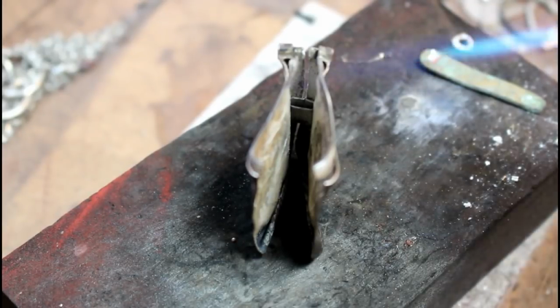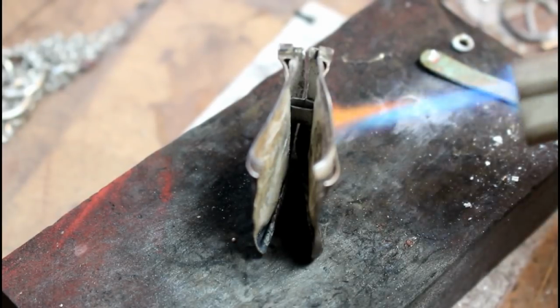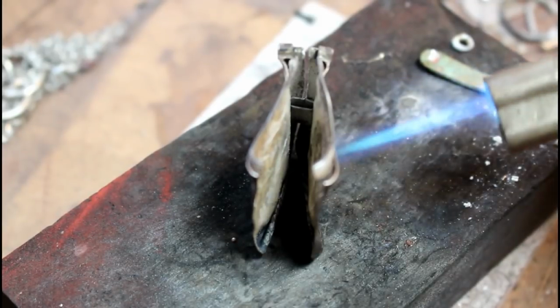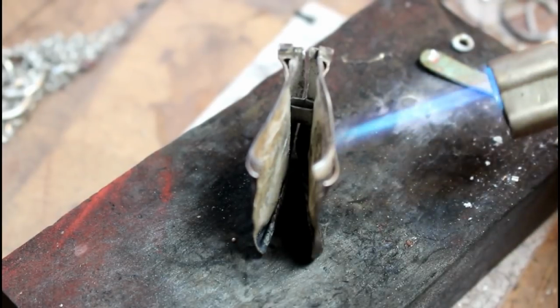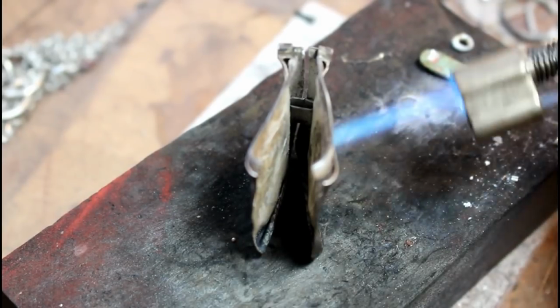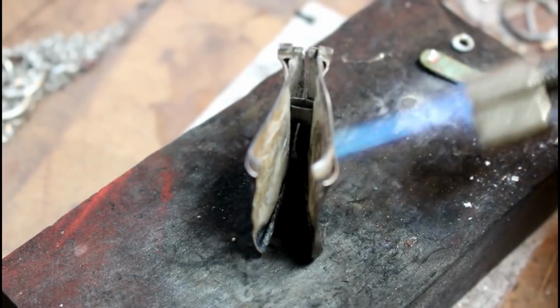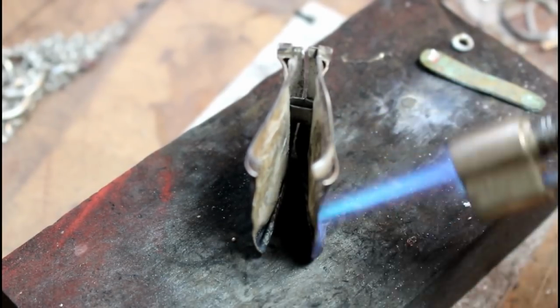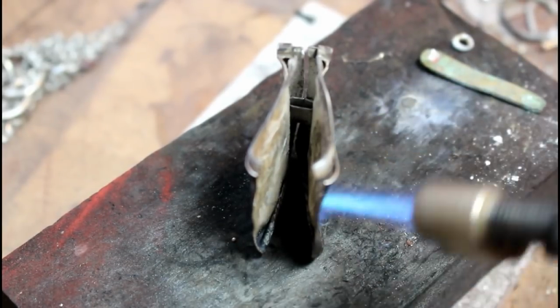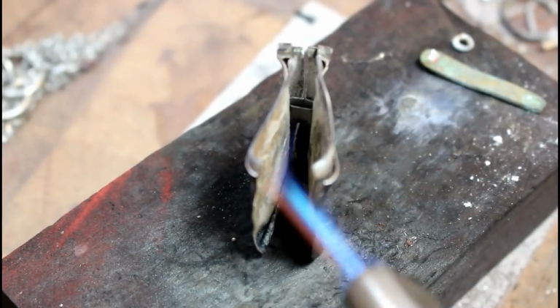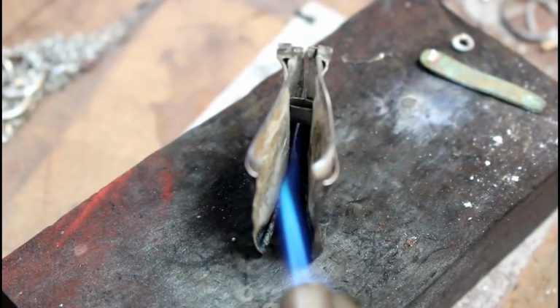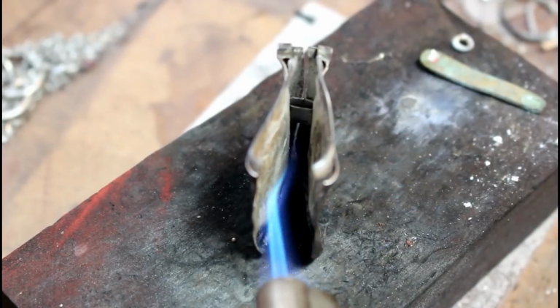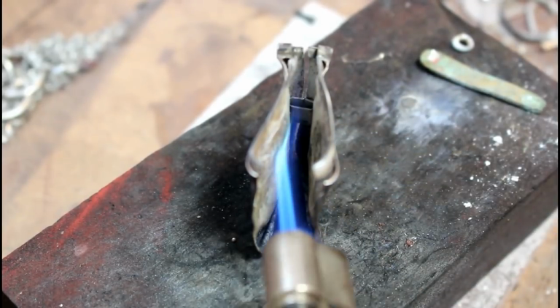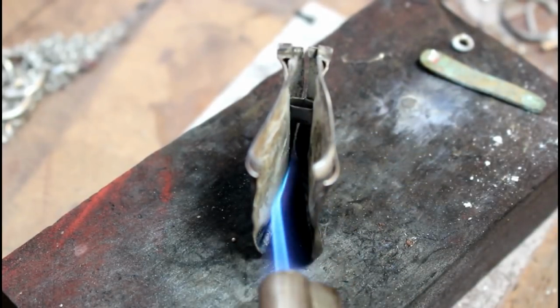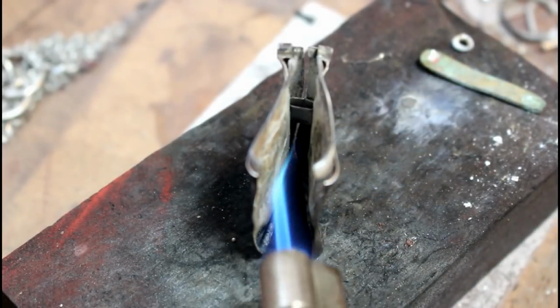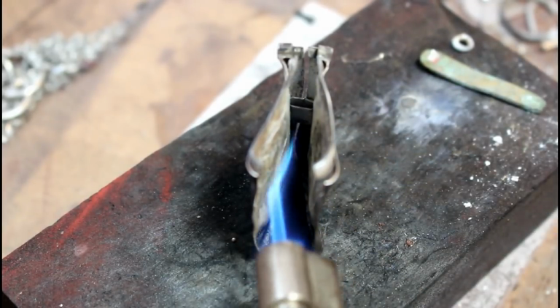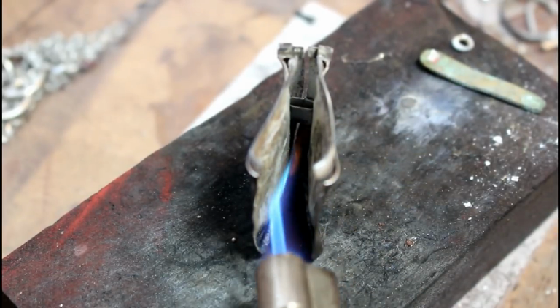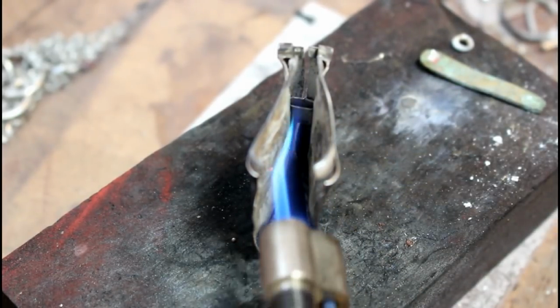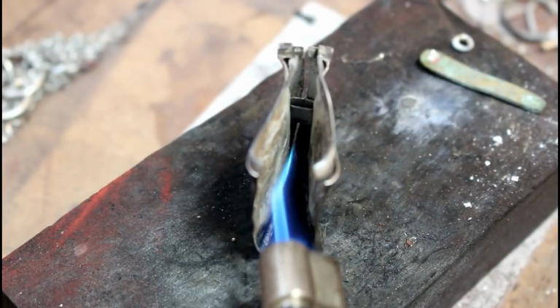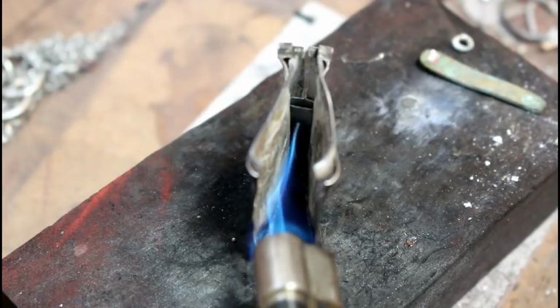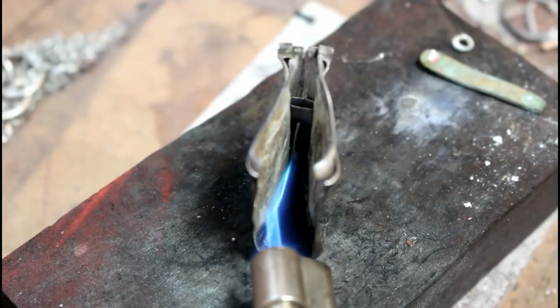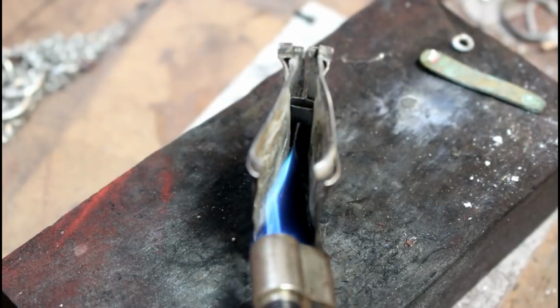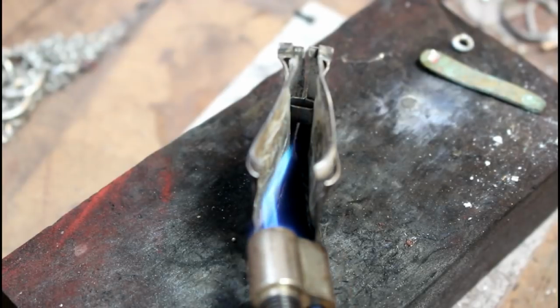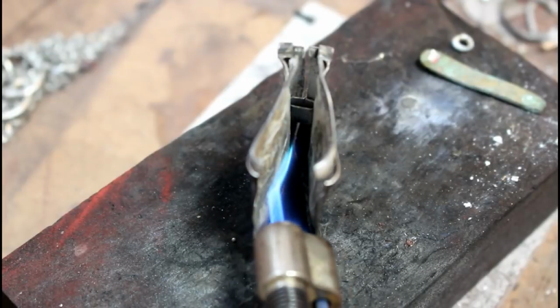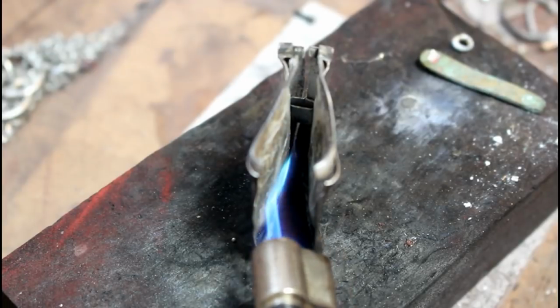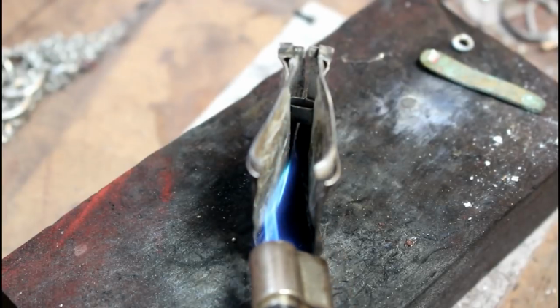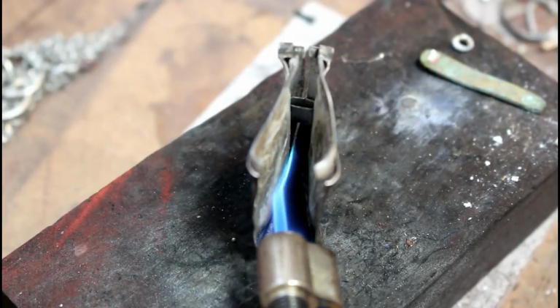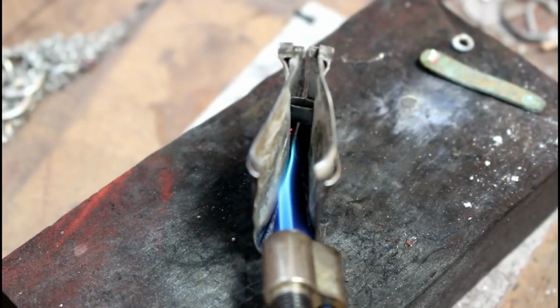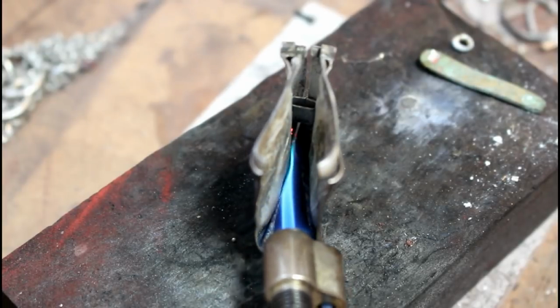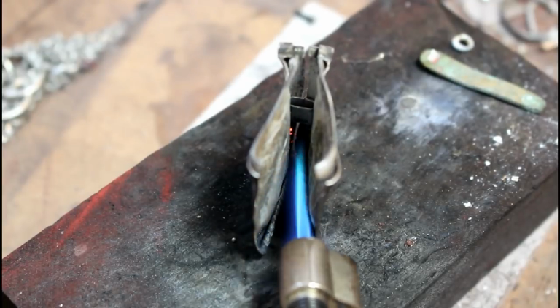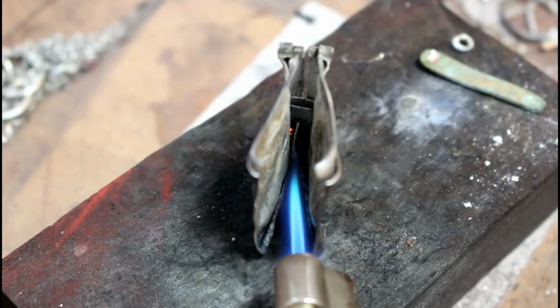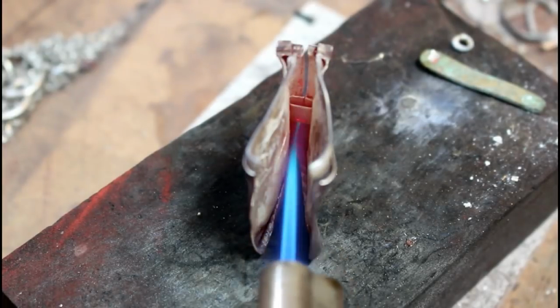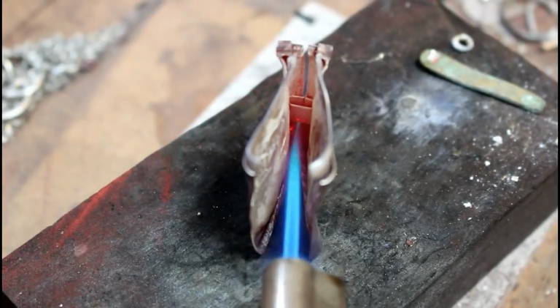The last thing I had to do was remove the tension spring holder. I'd done this by heating the item to the point where the solder melted.